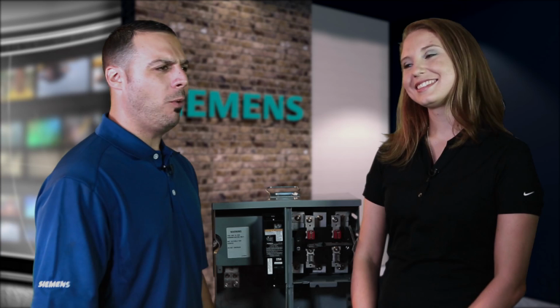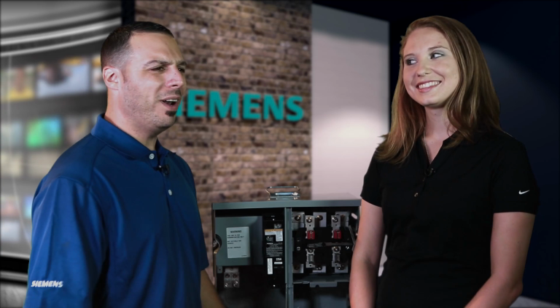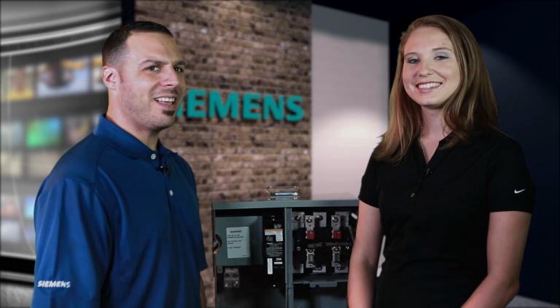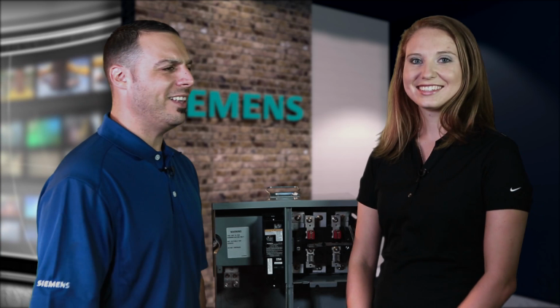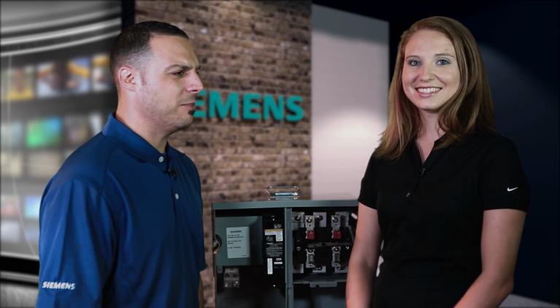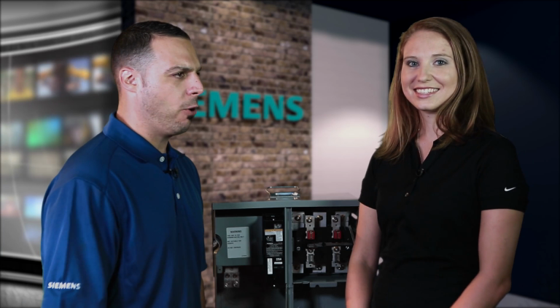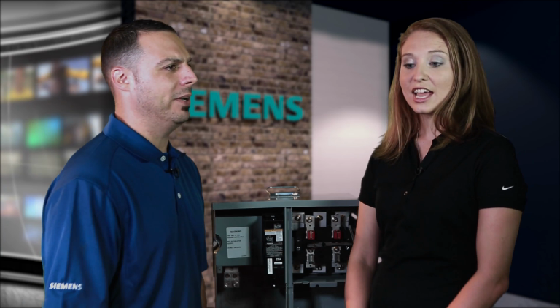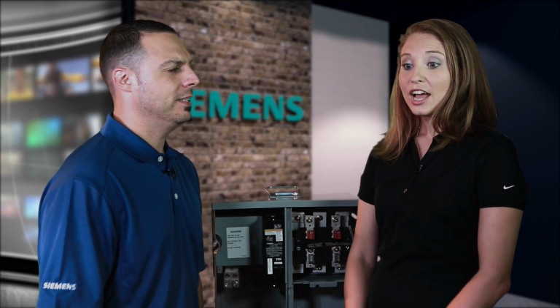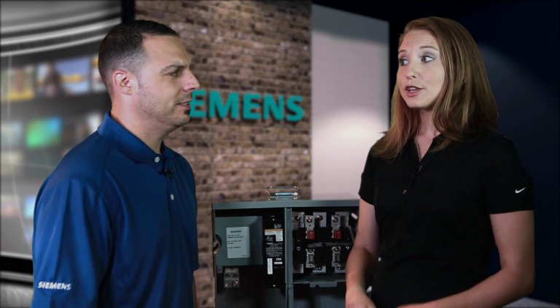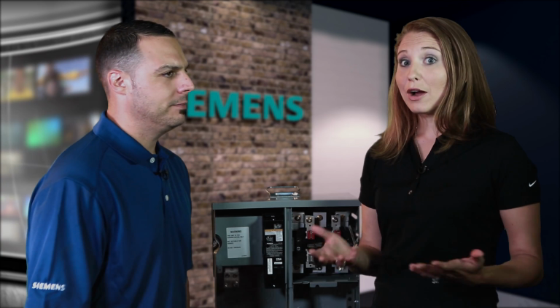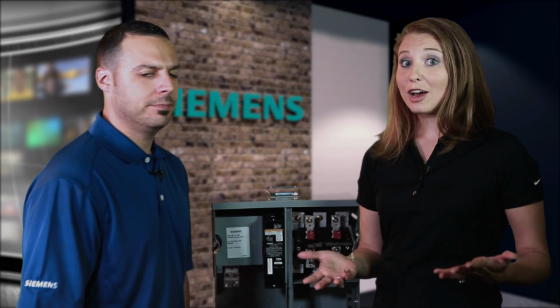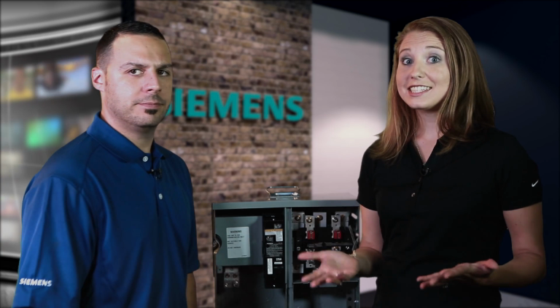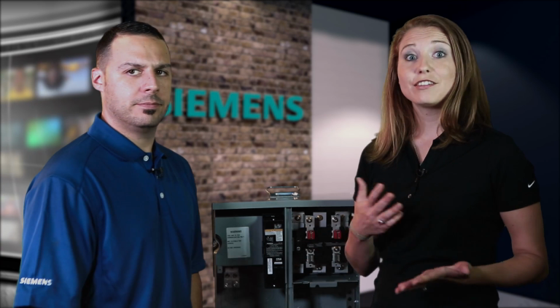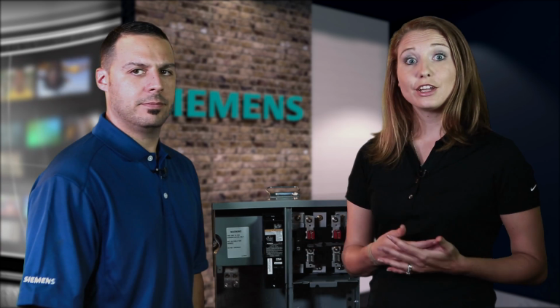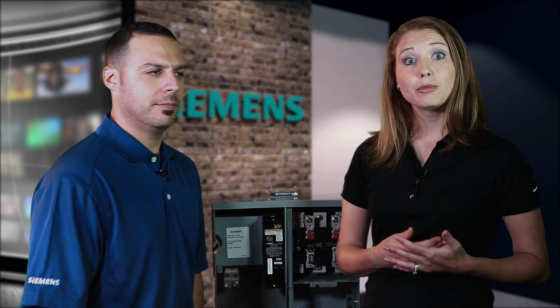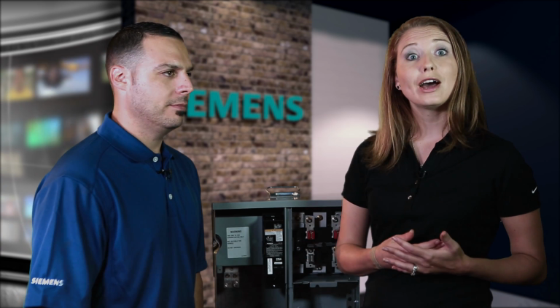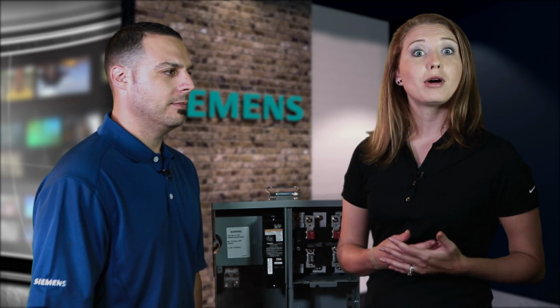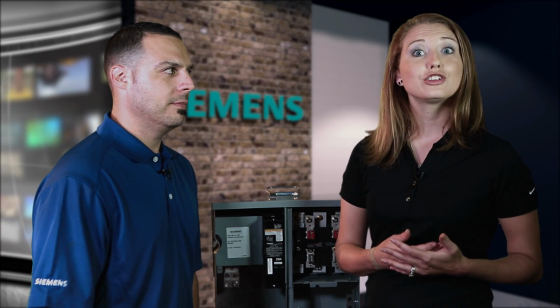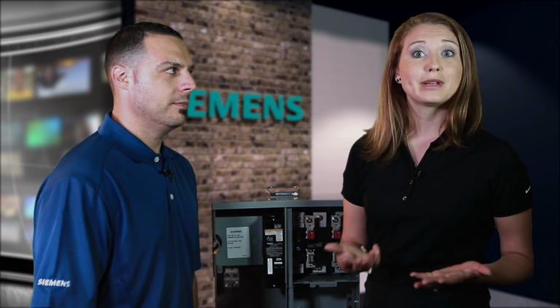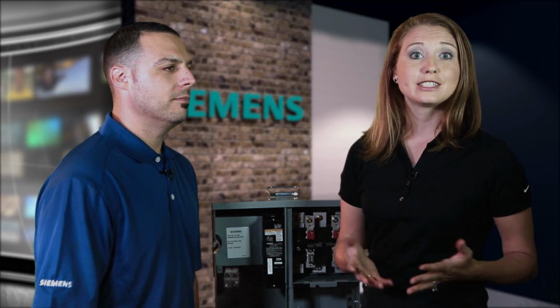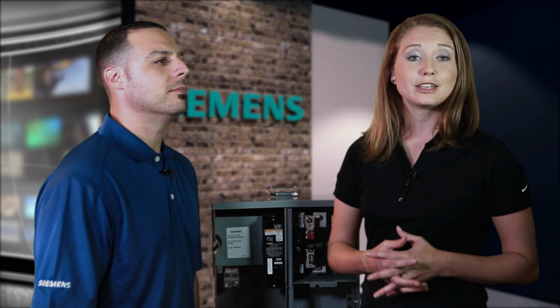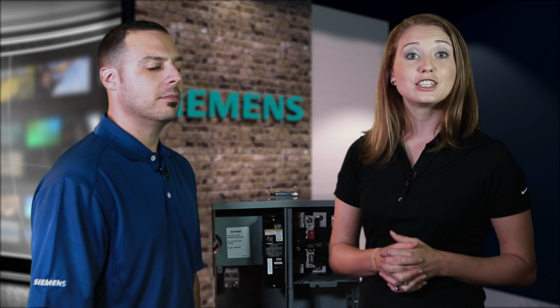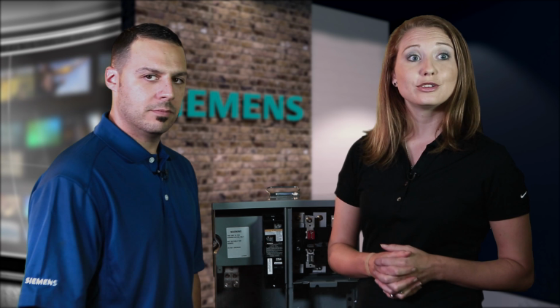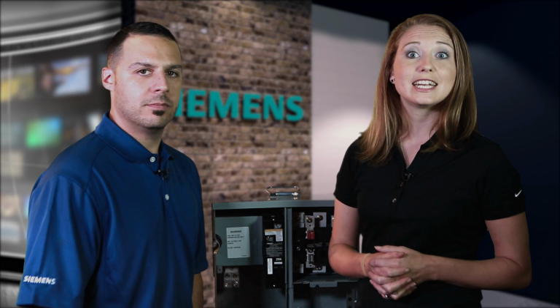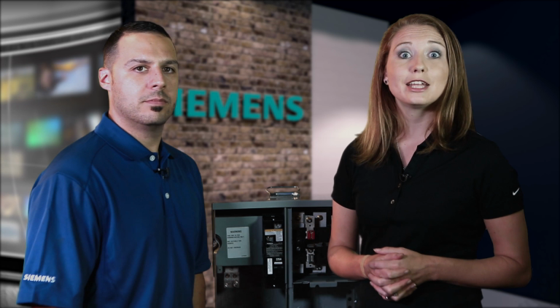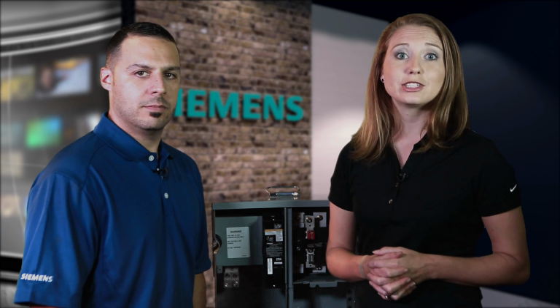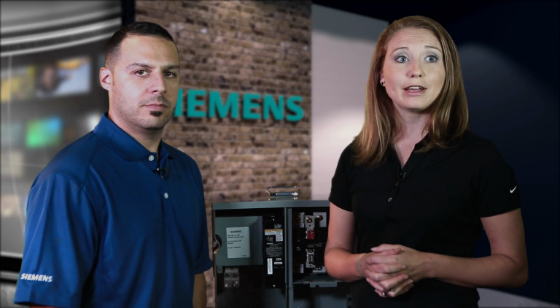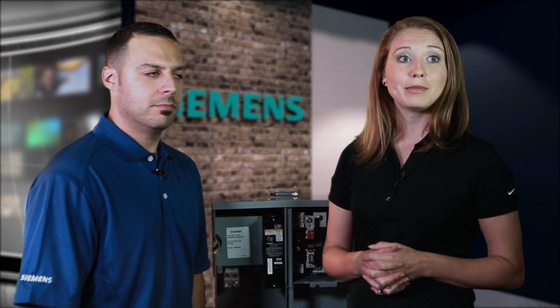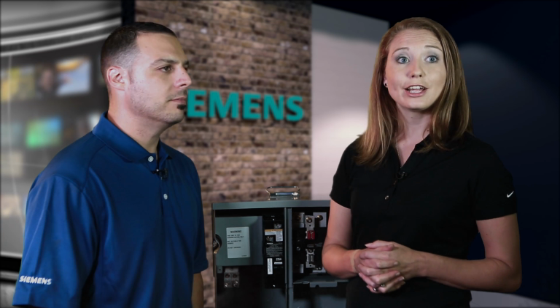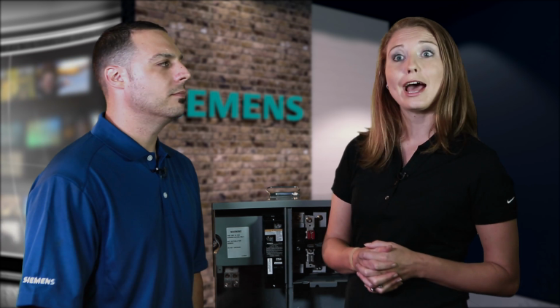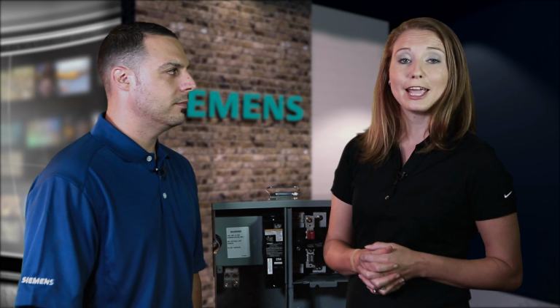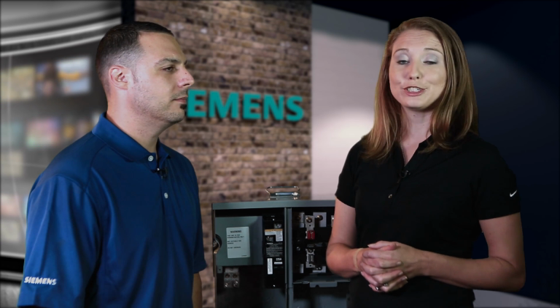So what exactly is PowerMod? PowerMod is a configurable and modular meter system that's used in any multifamily metering application.